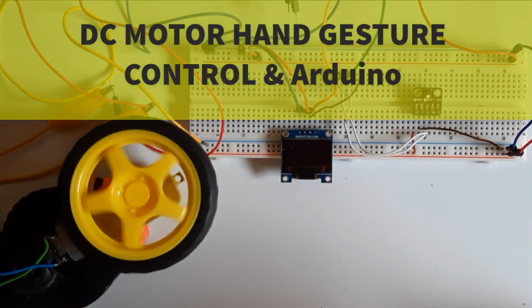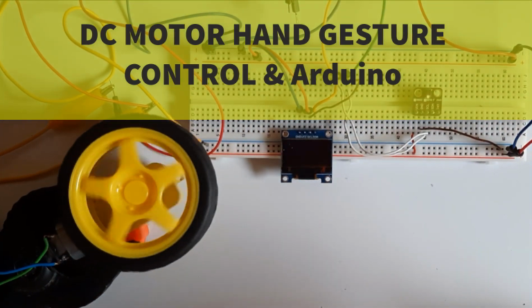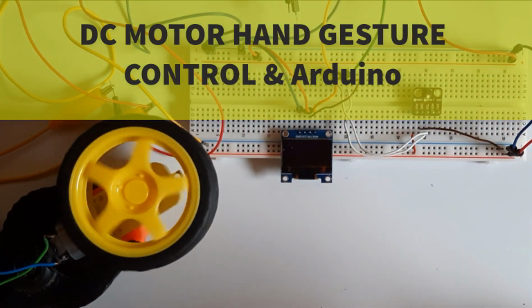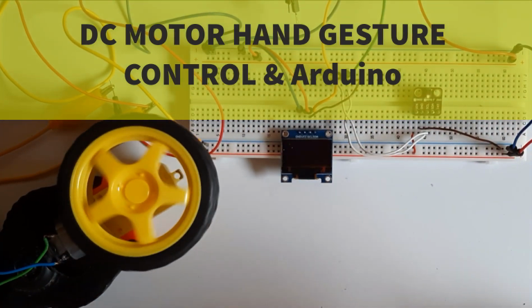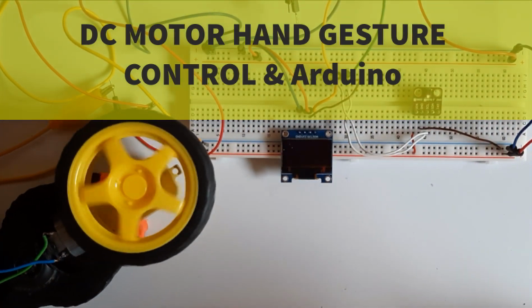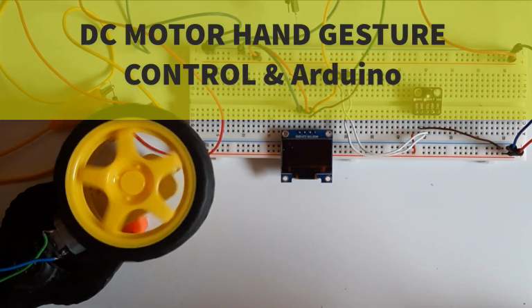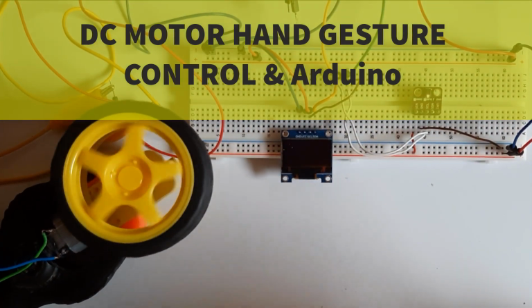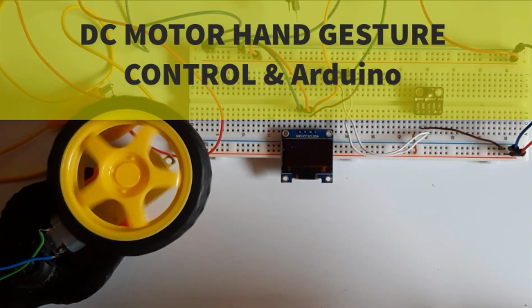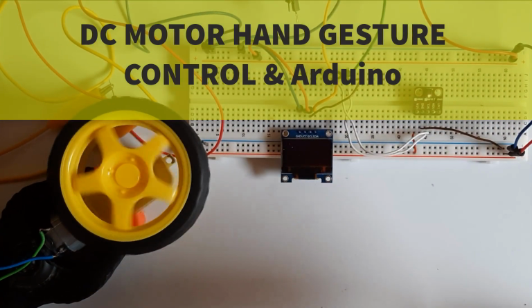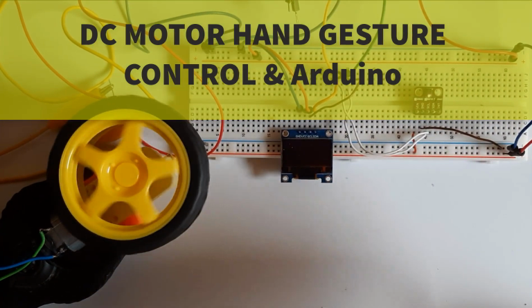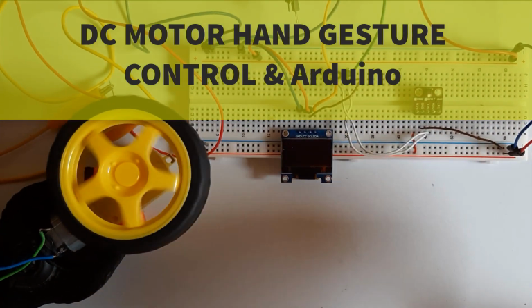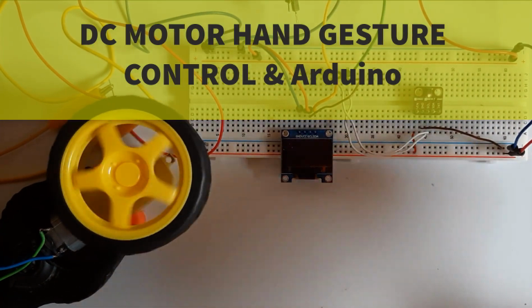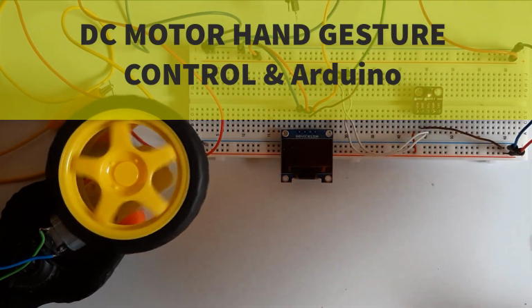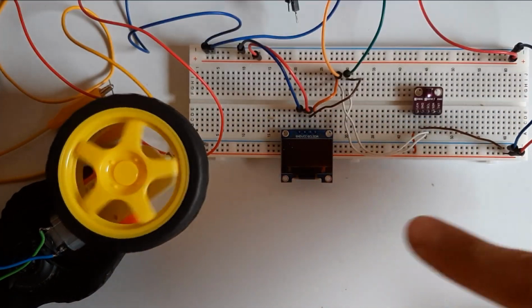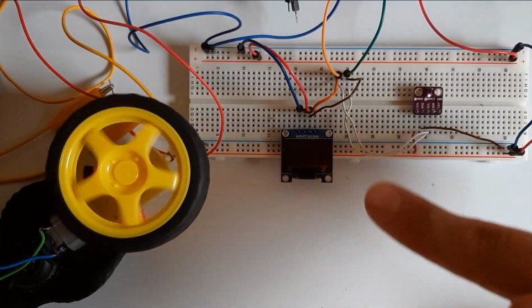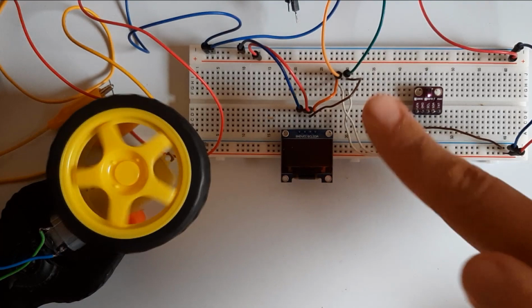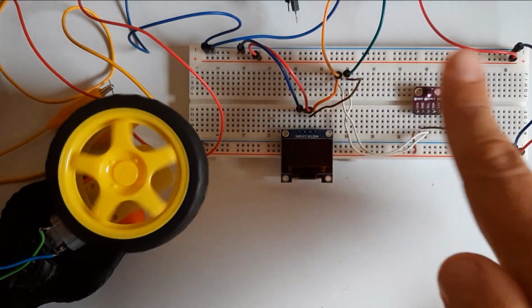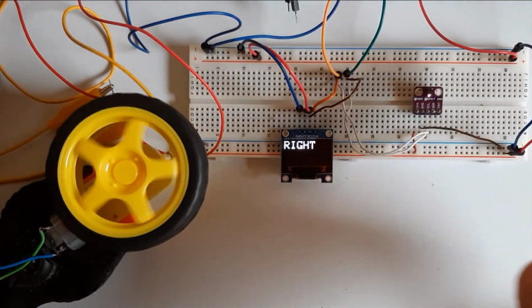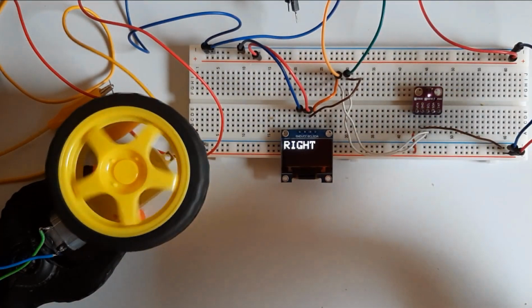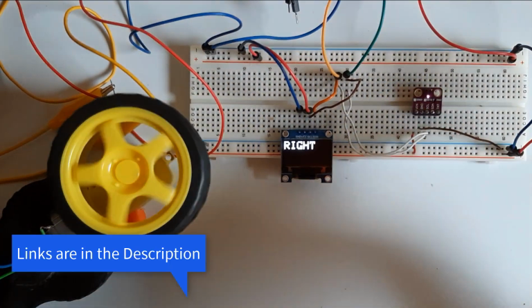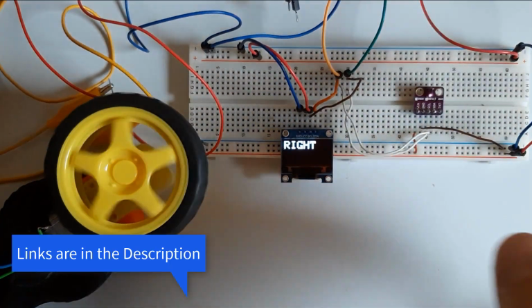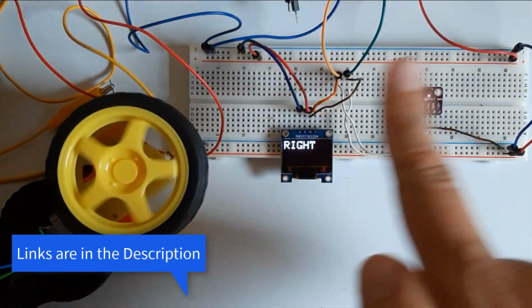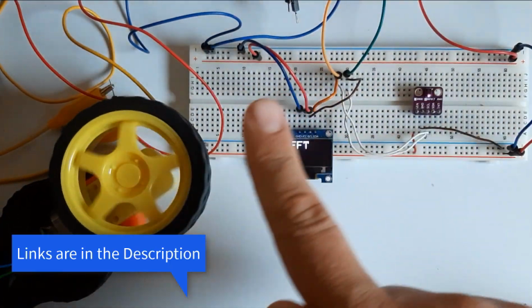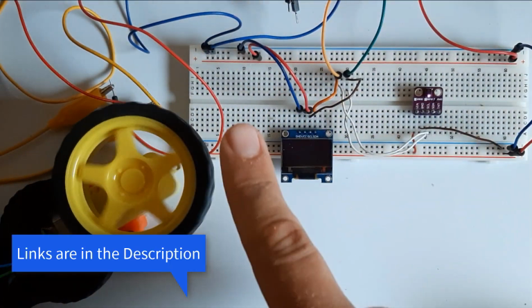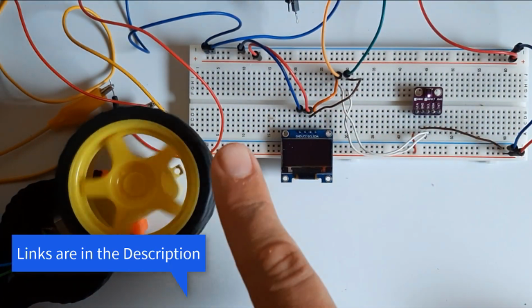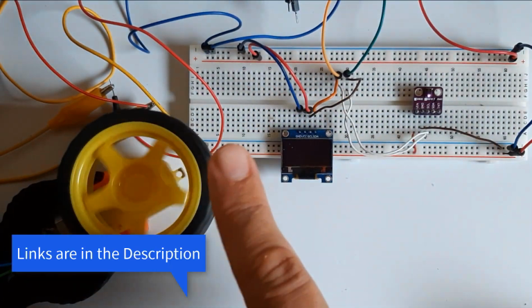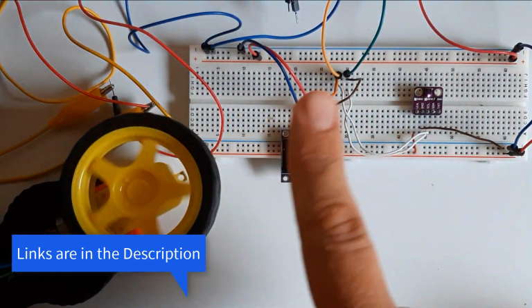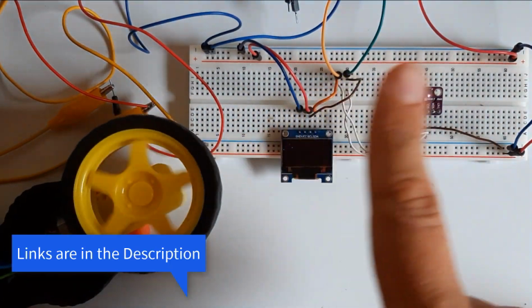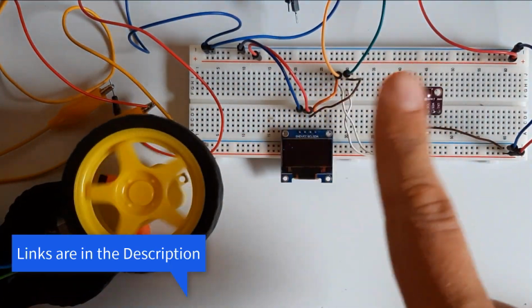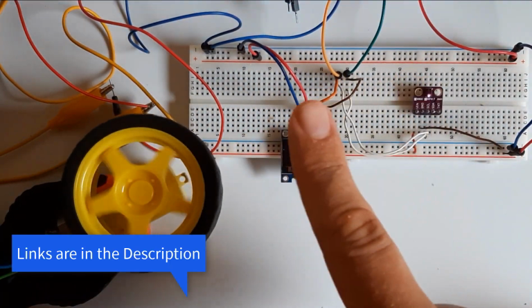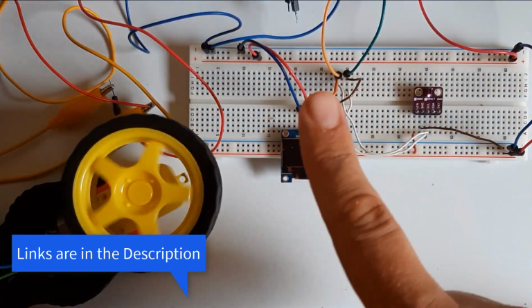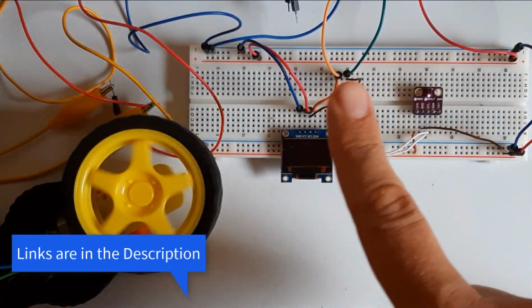In this project we will learn how to control a DC motor using hand gestures.